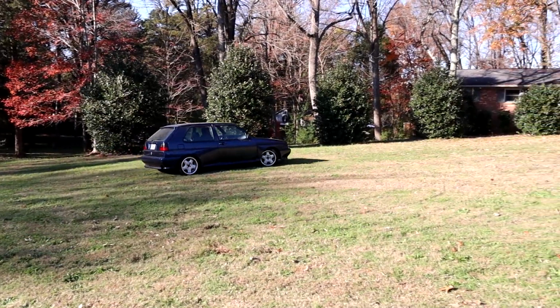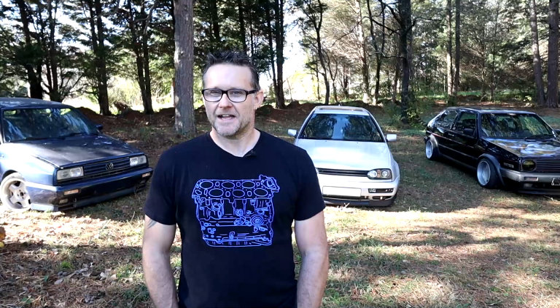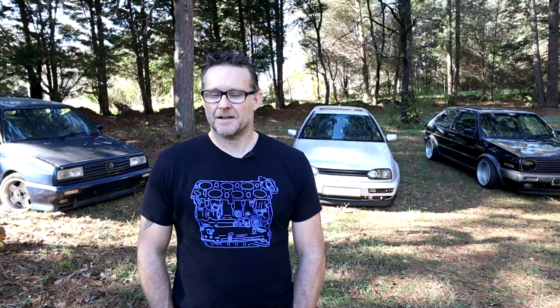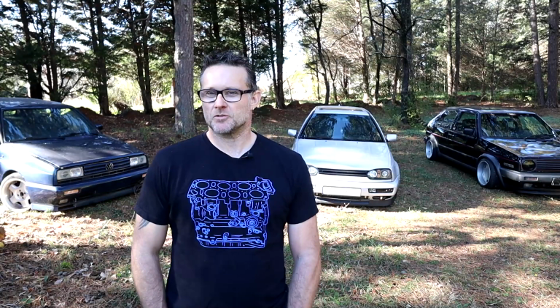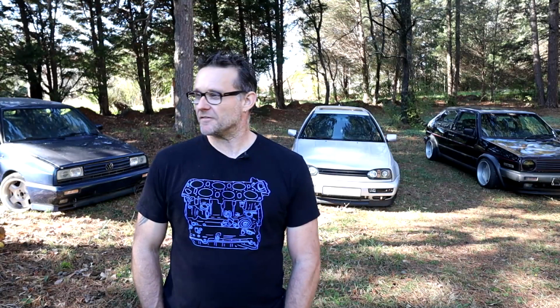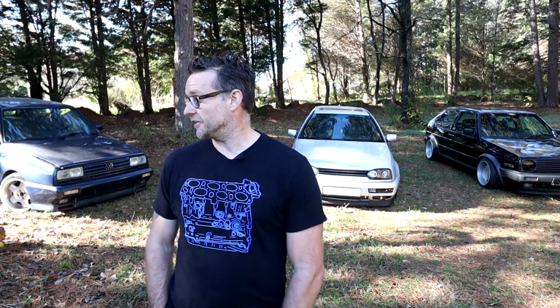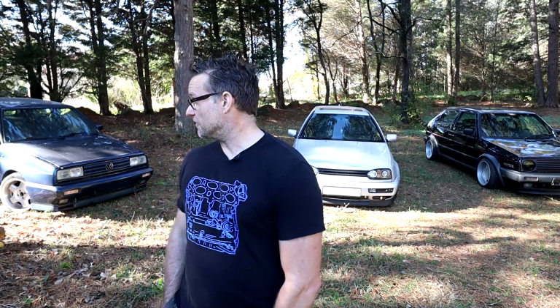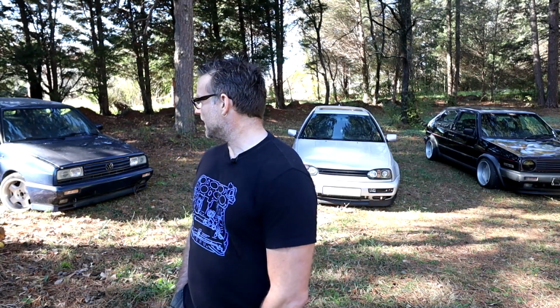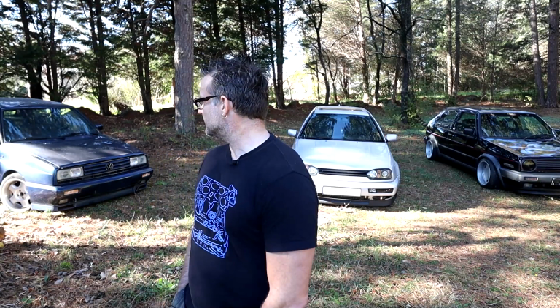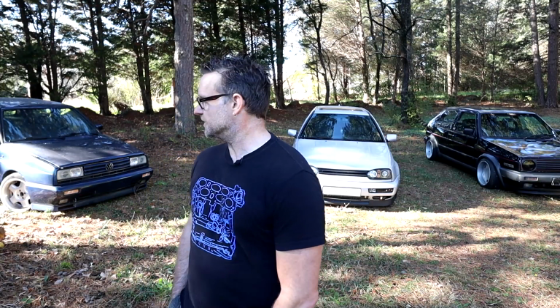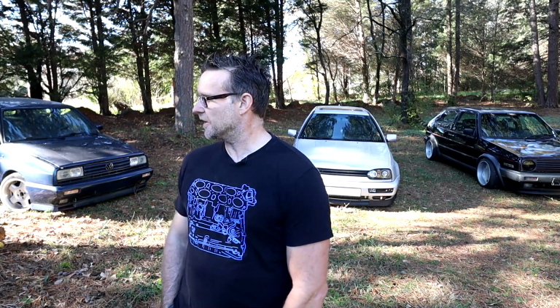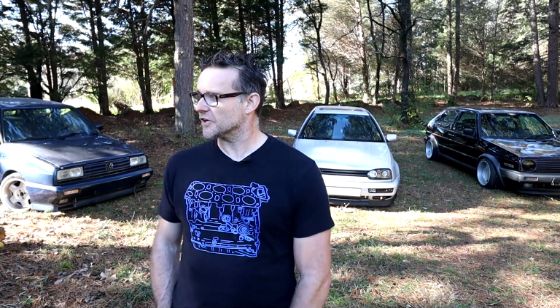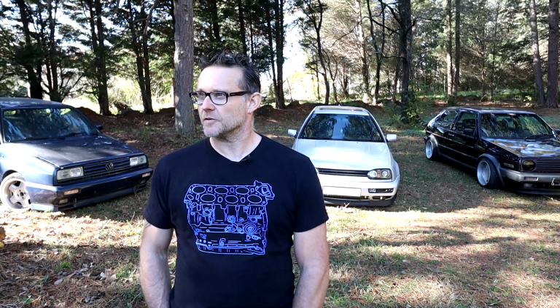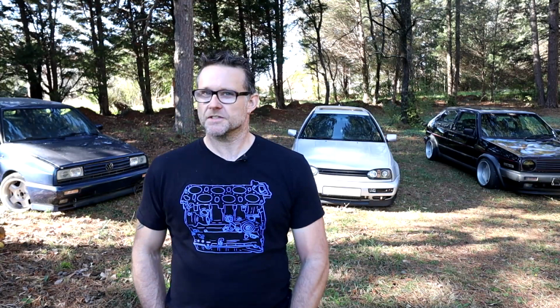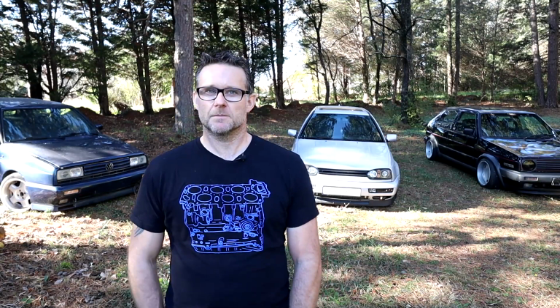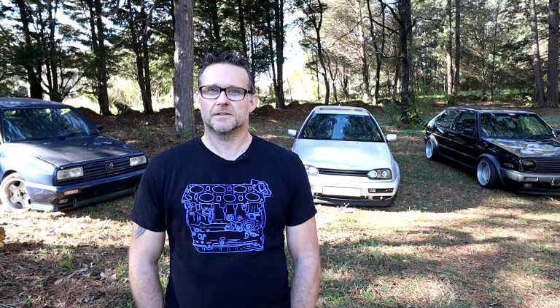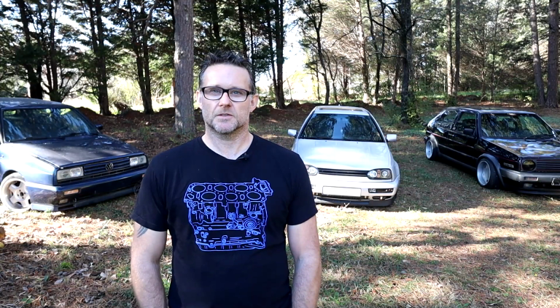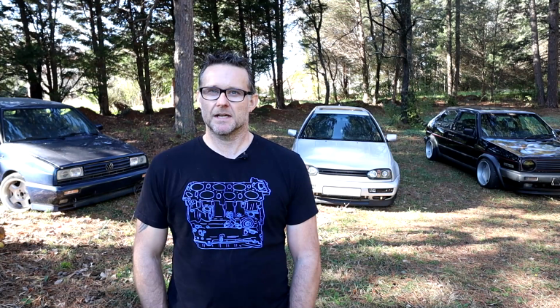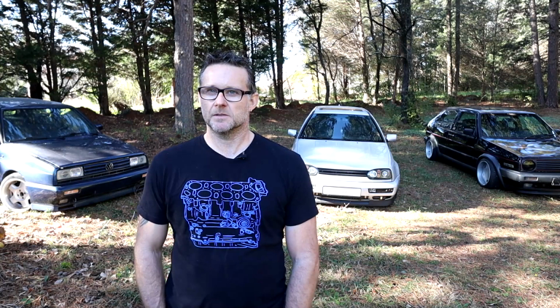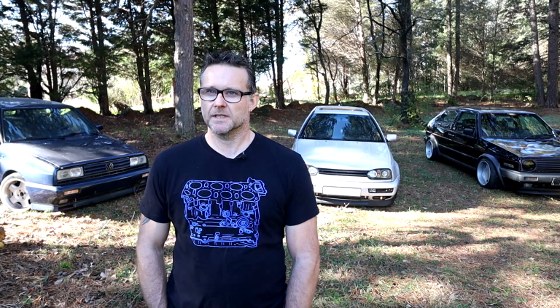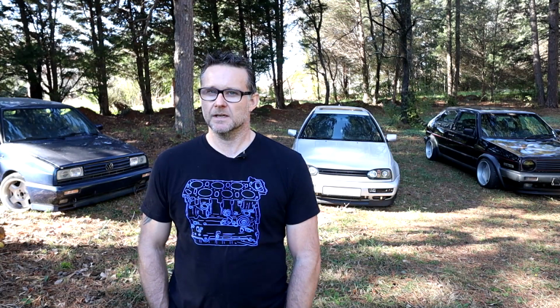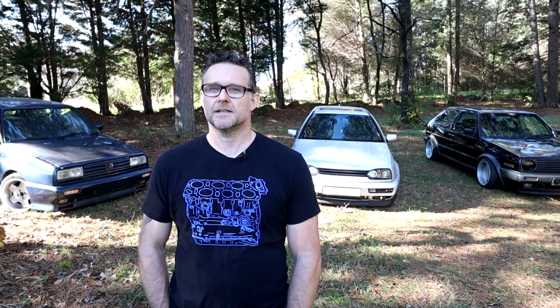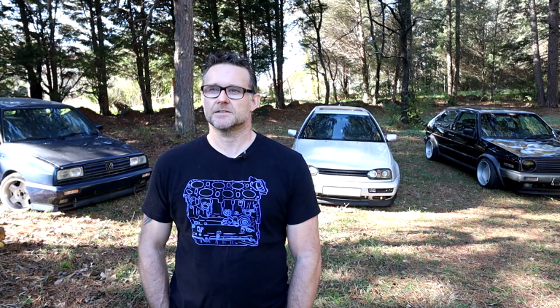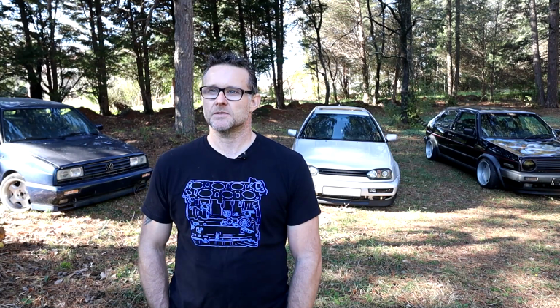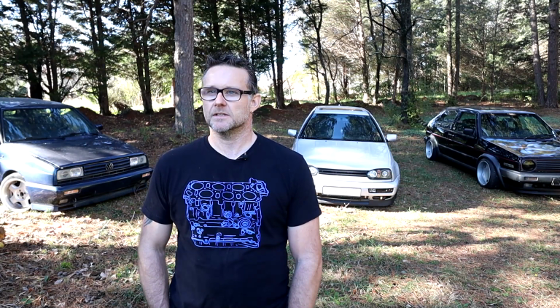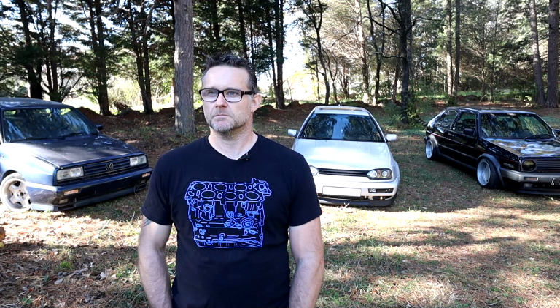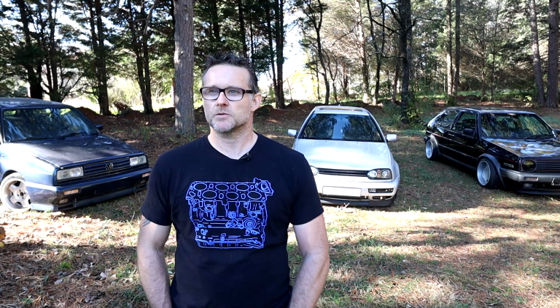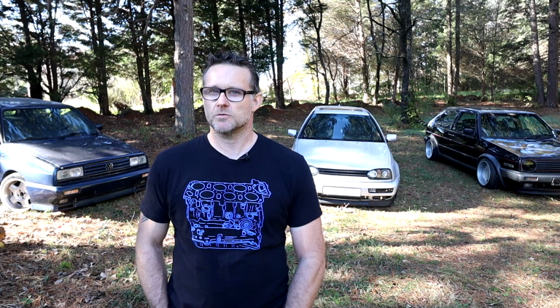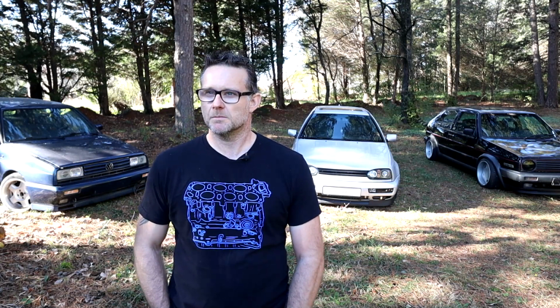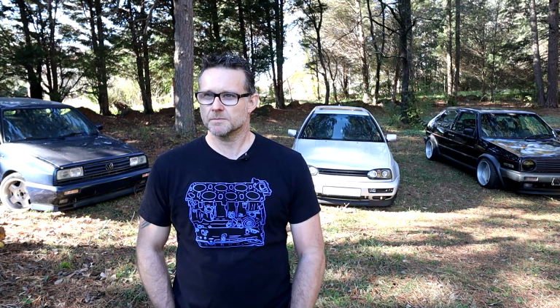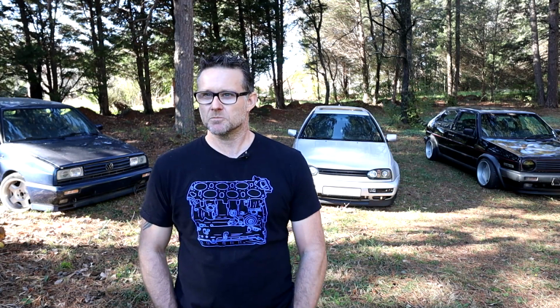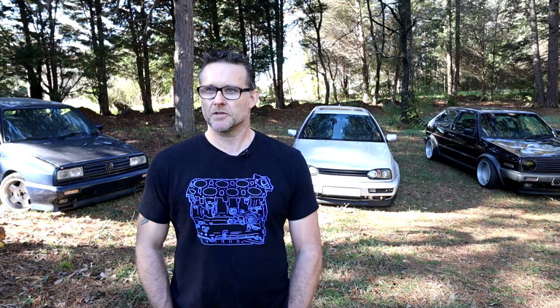I remember driving the Rally to Cars and Coffee one time, and some guy told me, 'Hey, it sounds like your power steering pump or something's broken.'